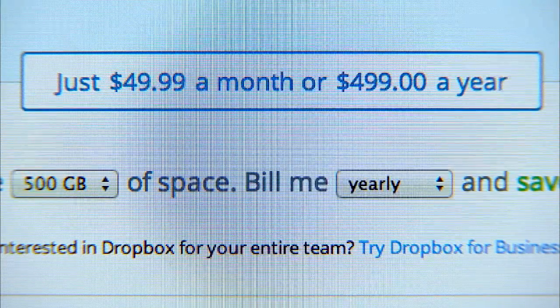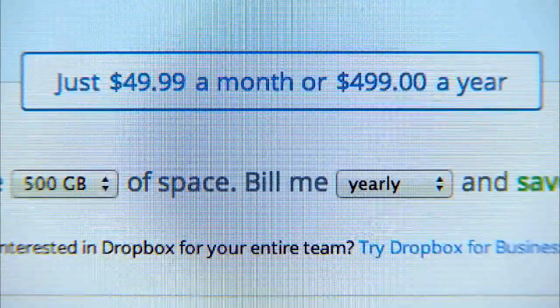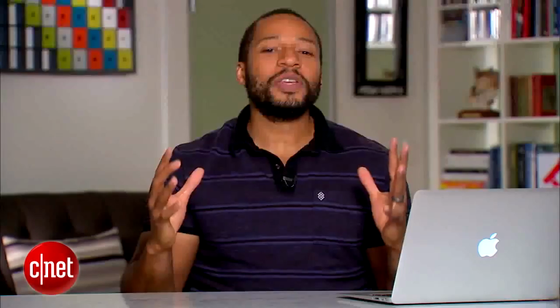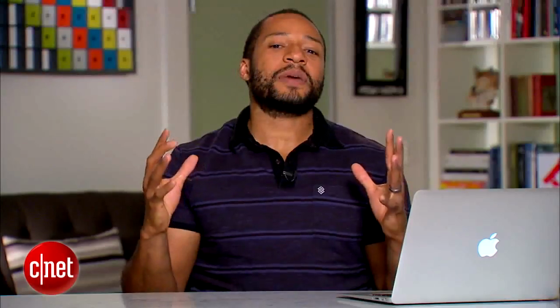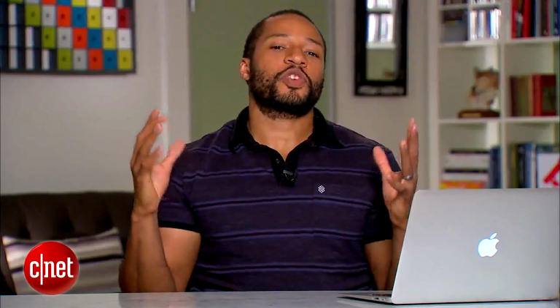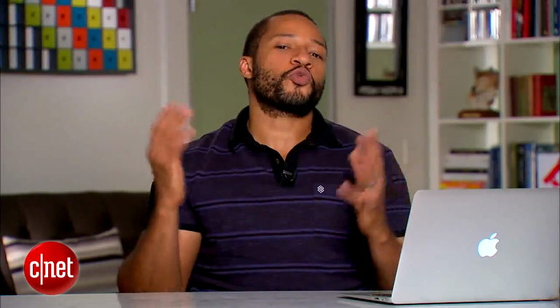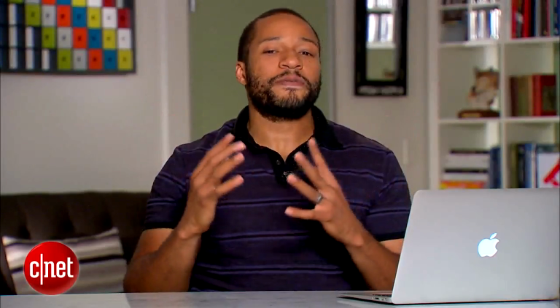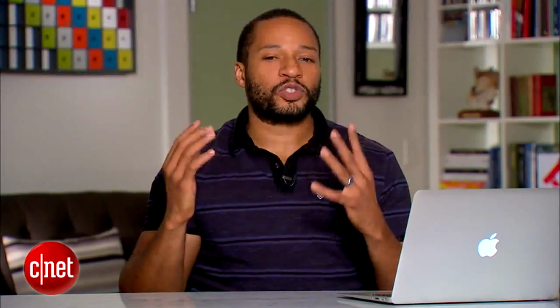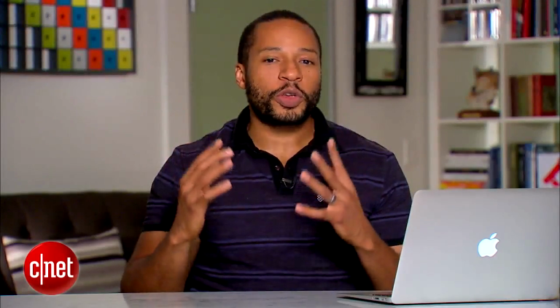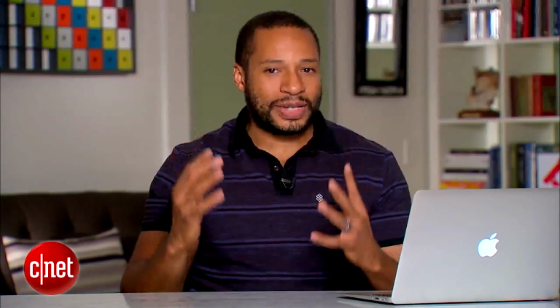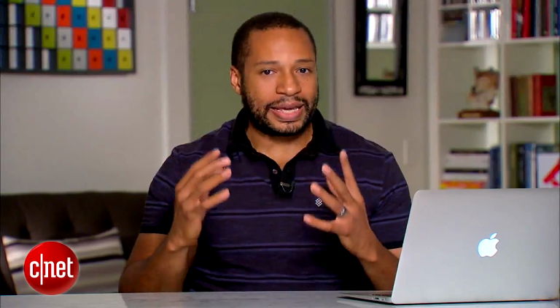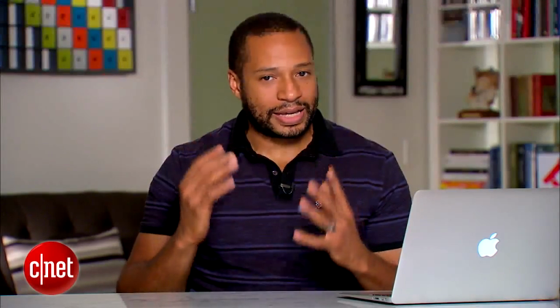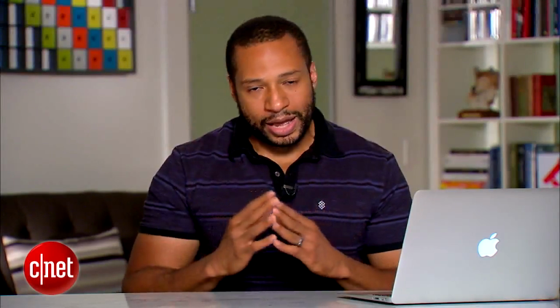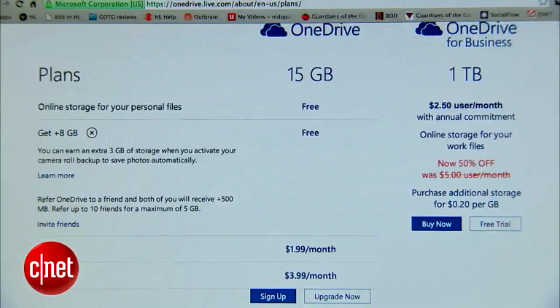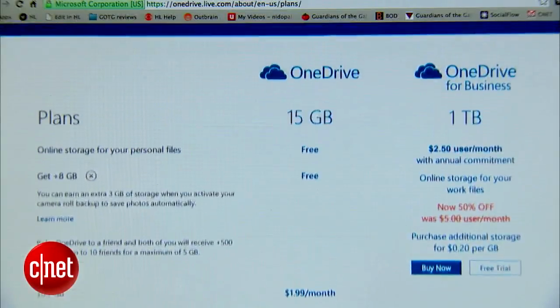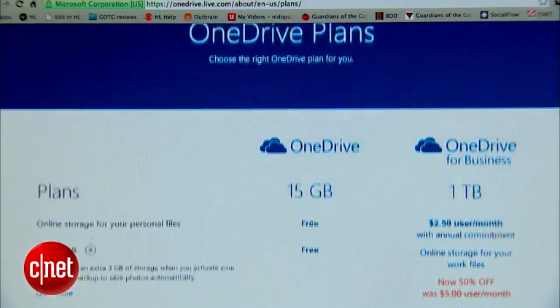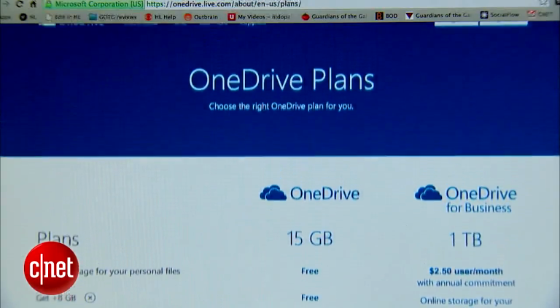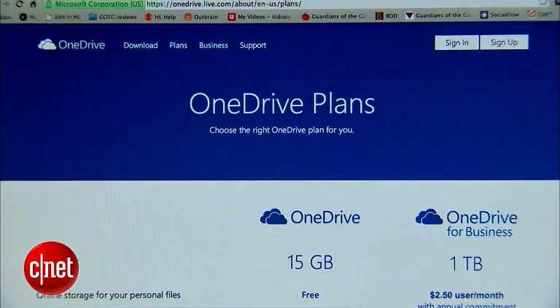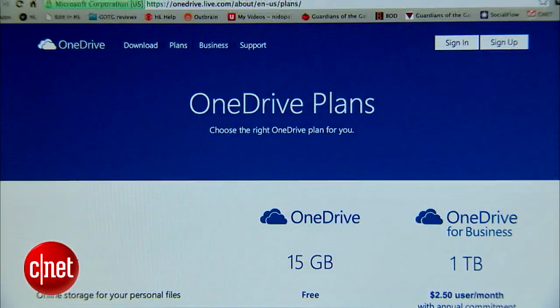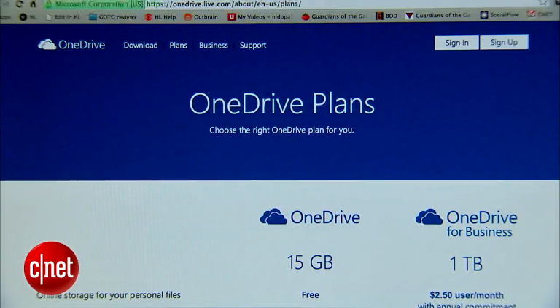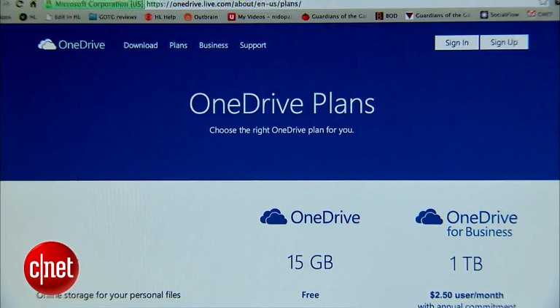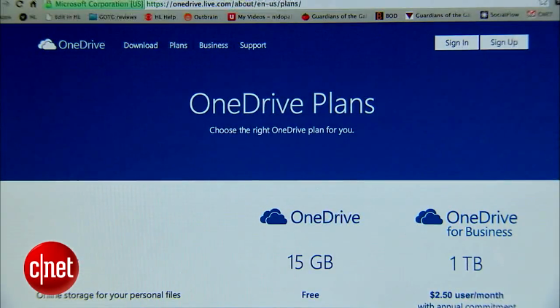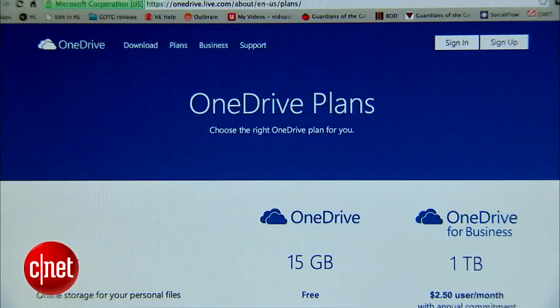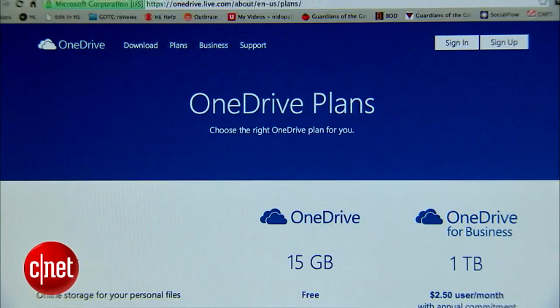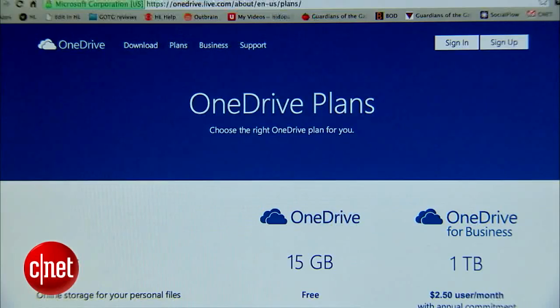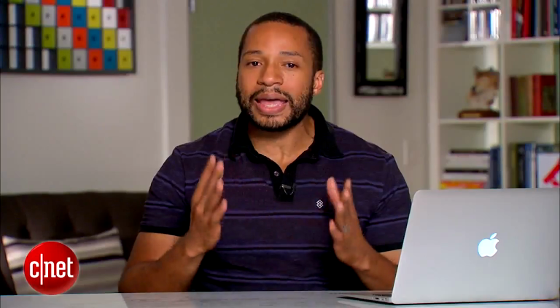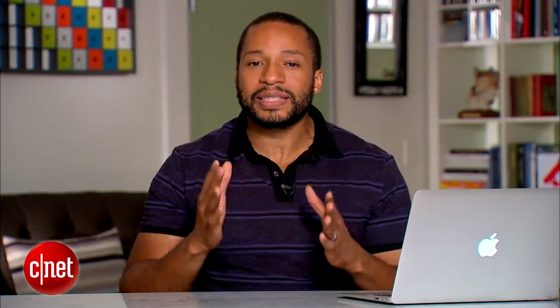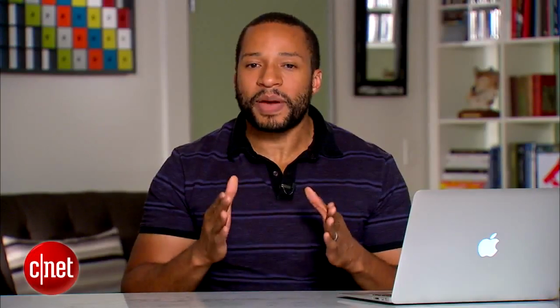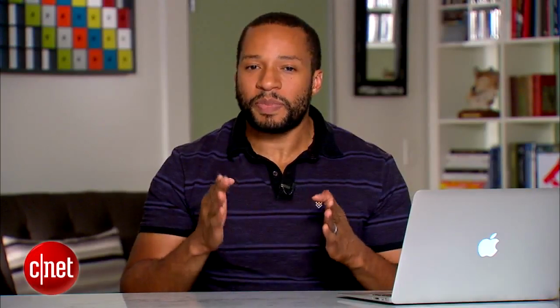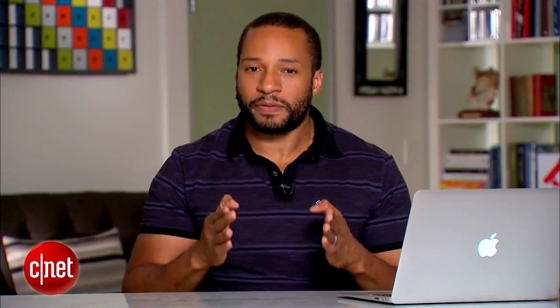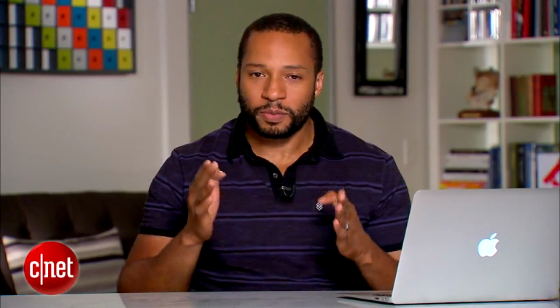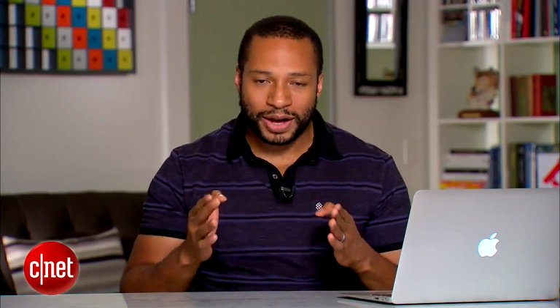All these options are great for storing your data in the cloud. Overall, OneDrive has the best features and is the best bang for your buck.